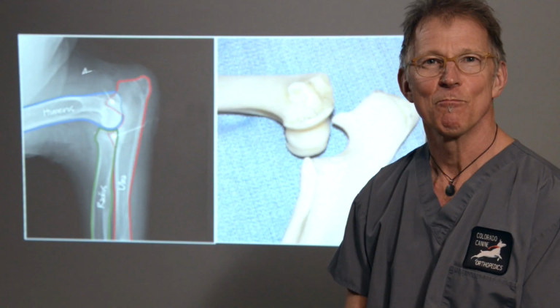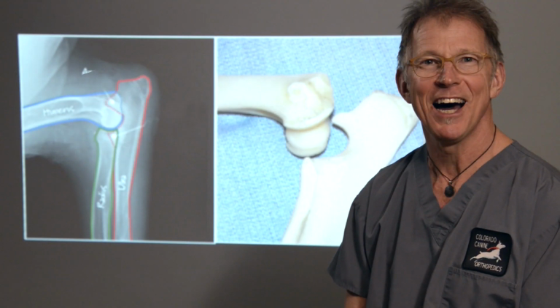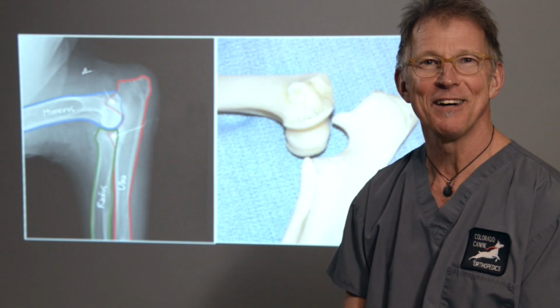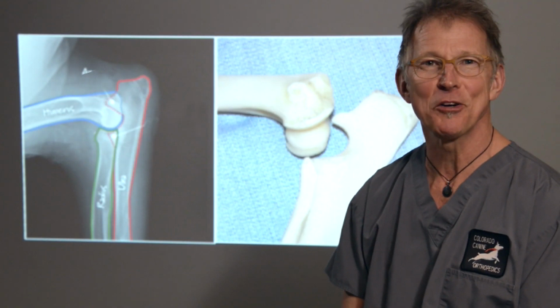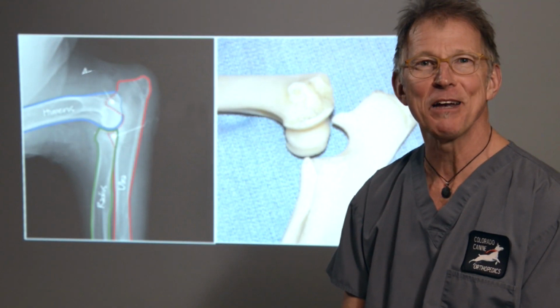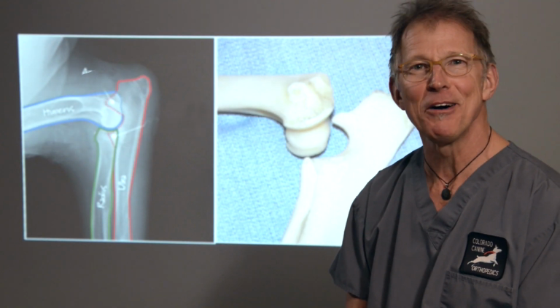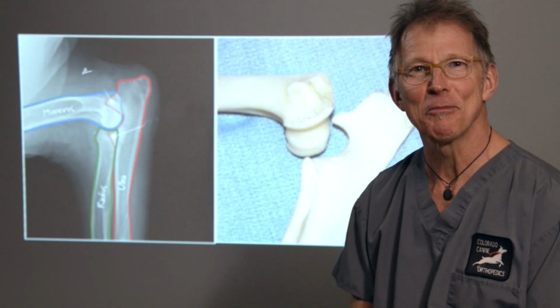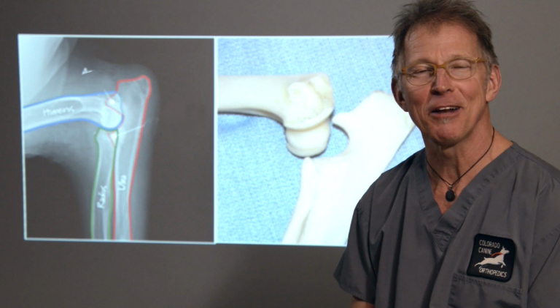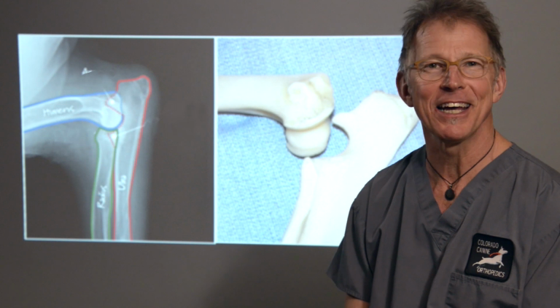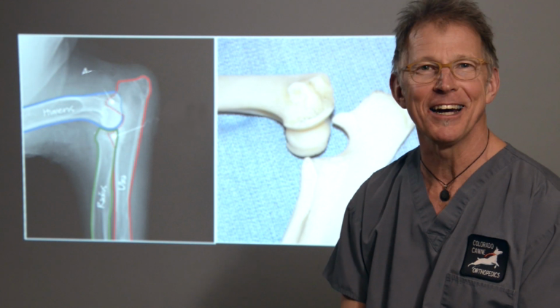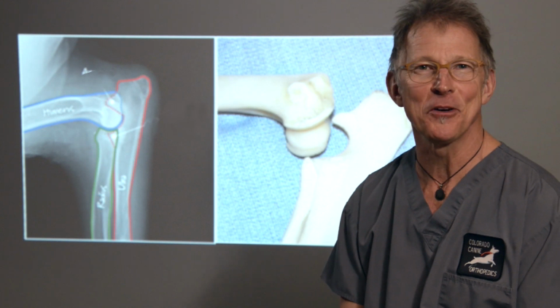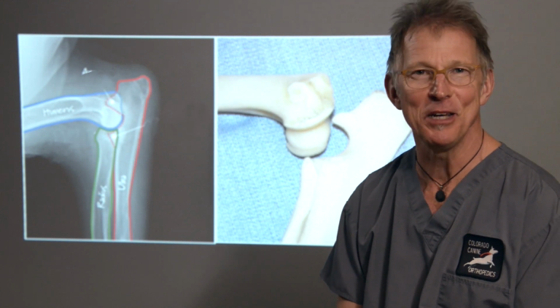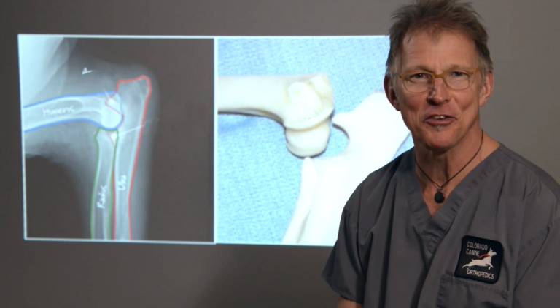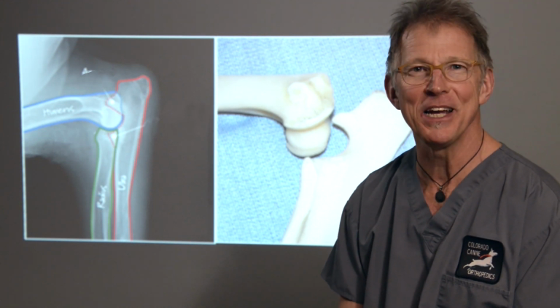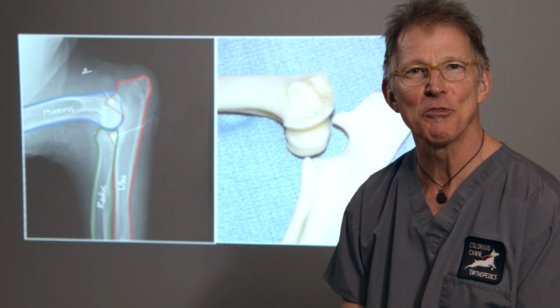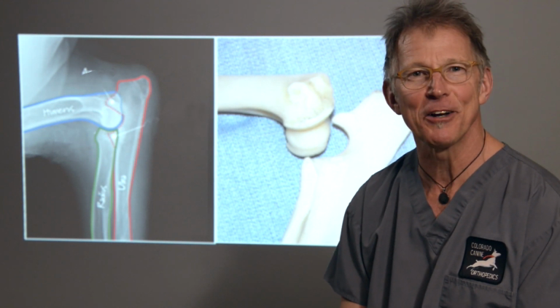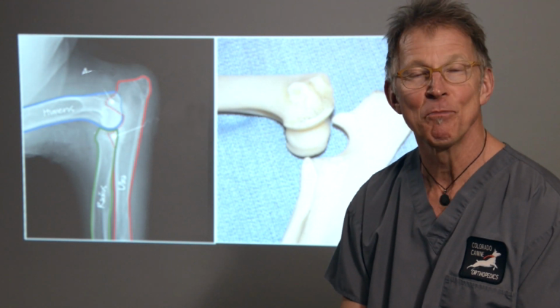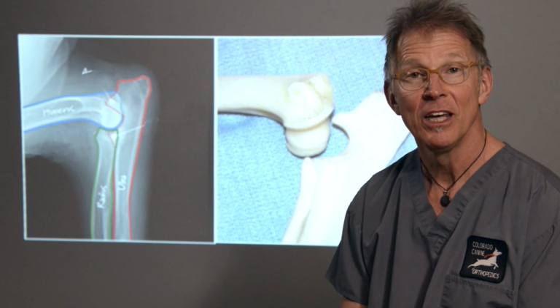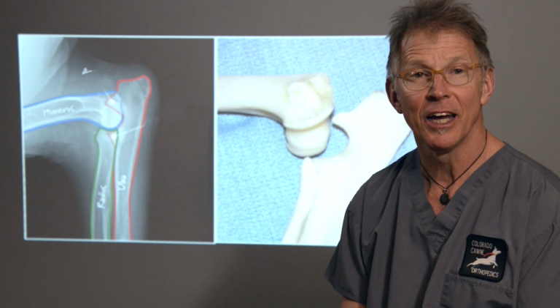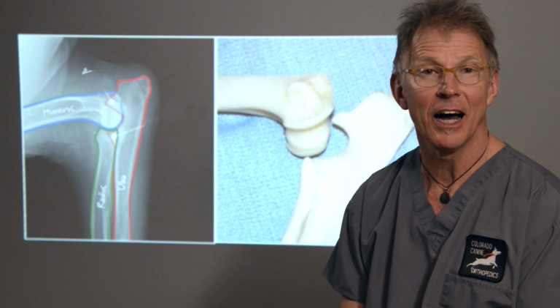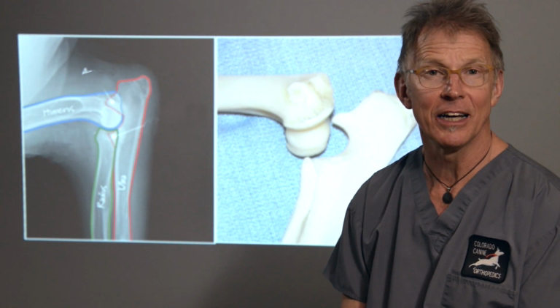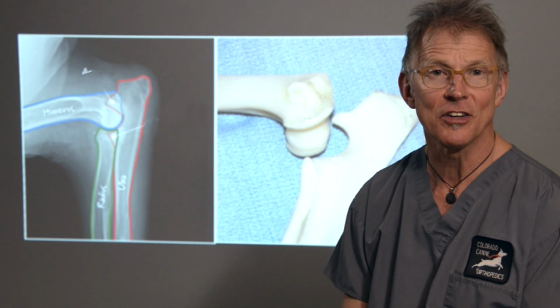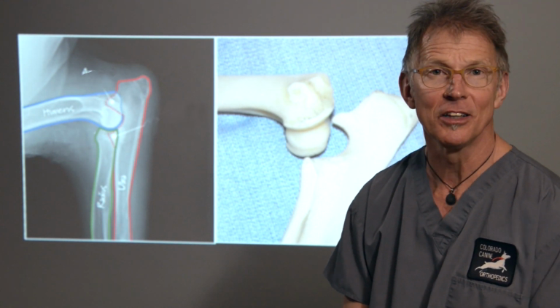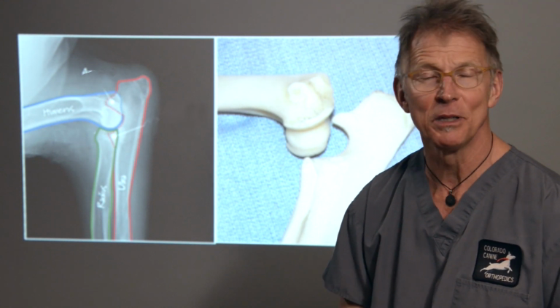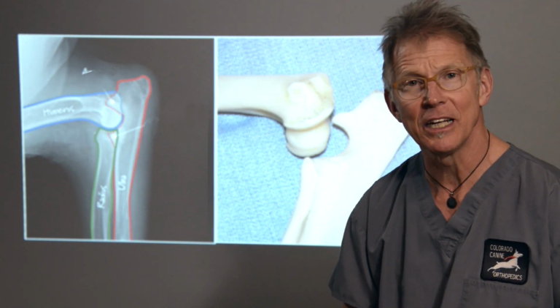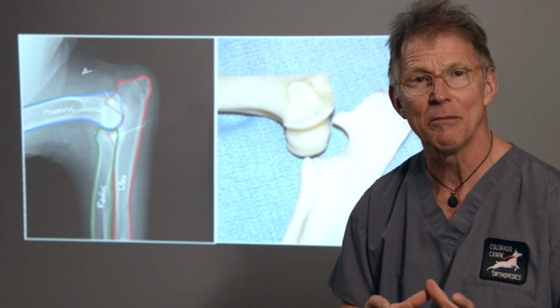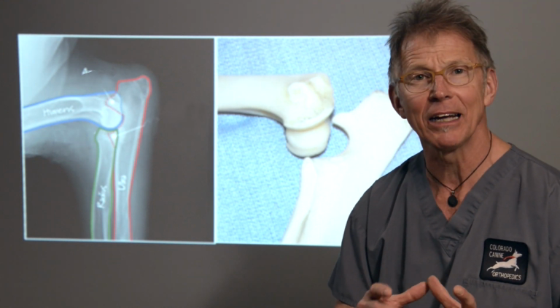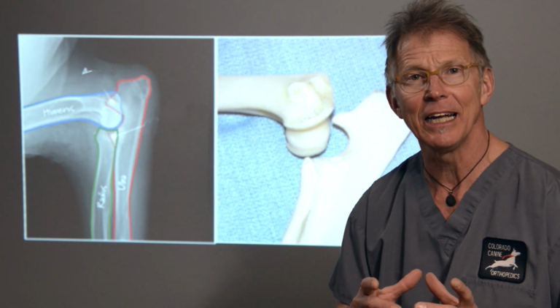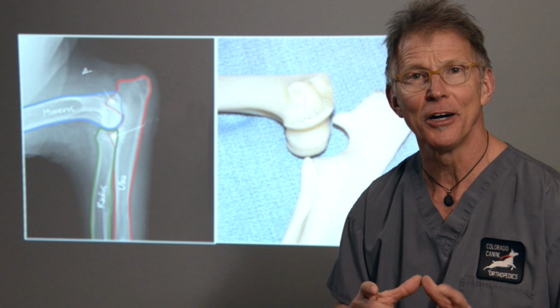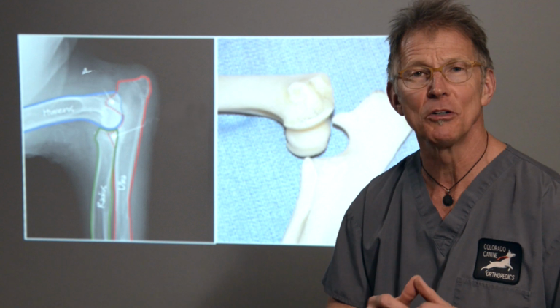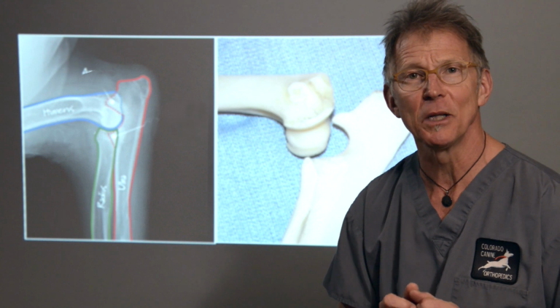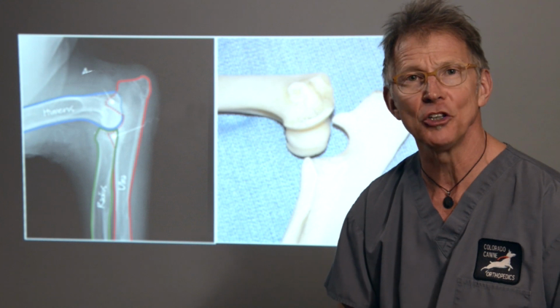Hi, I'm Dr. Mike Bauer from Colorado Canine Orthopedics and Rehab Center, and I'd like to talk a little bit today about canine elbow dysplasia.